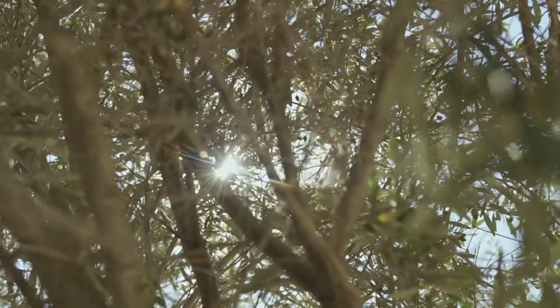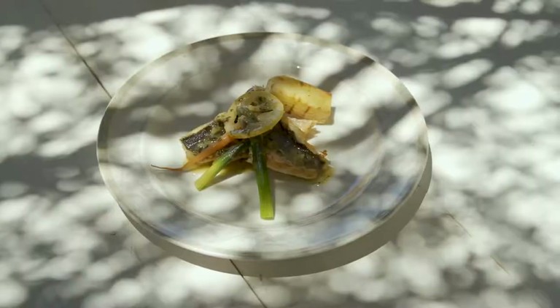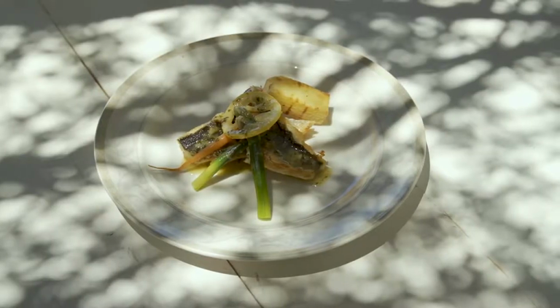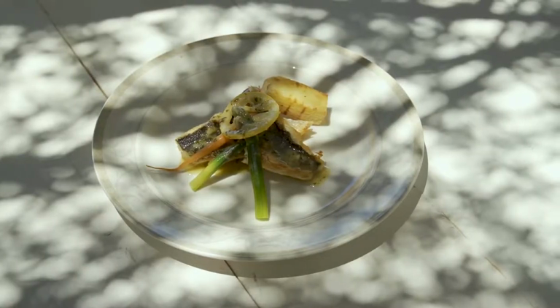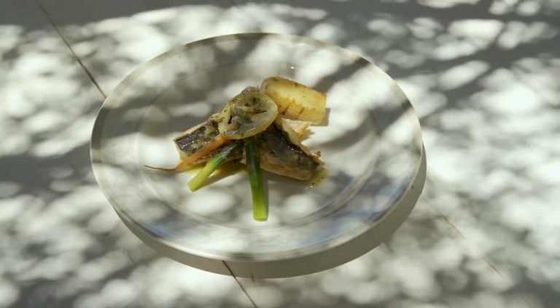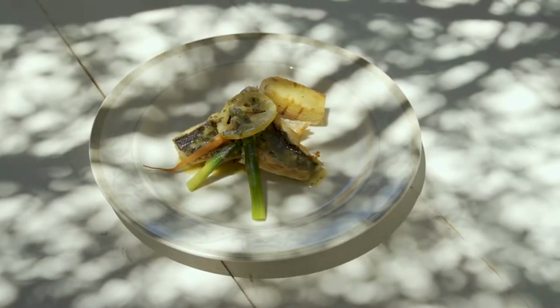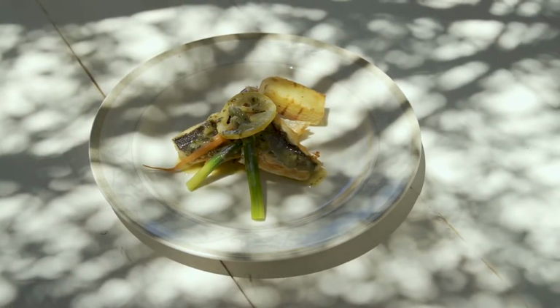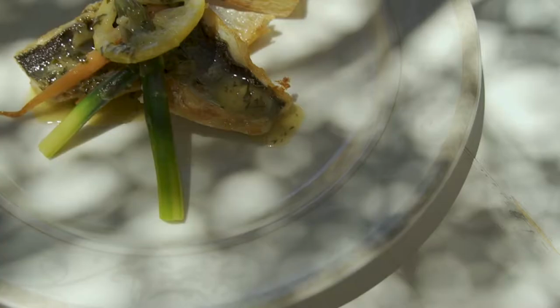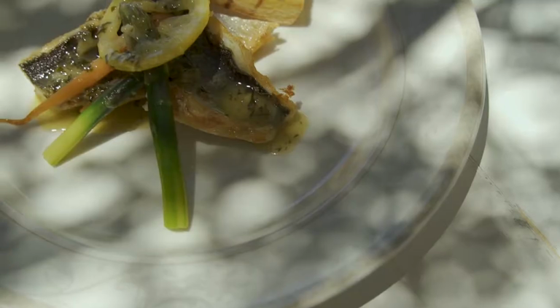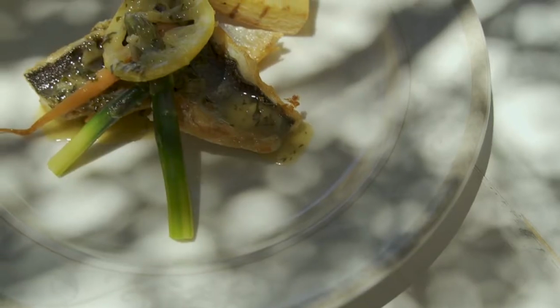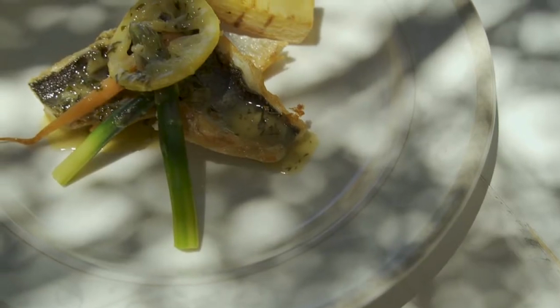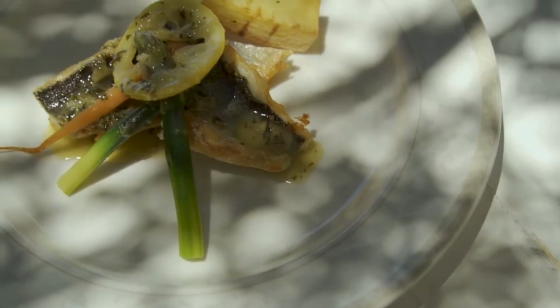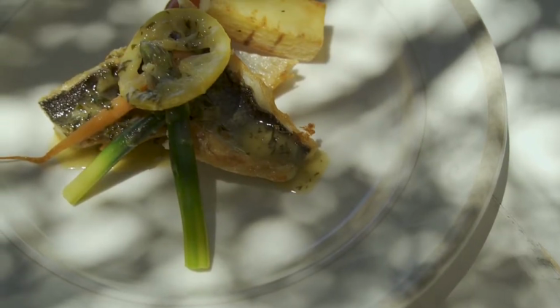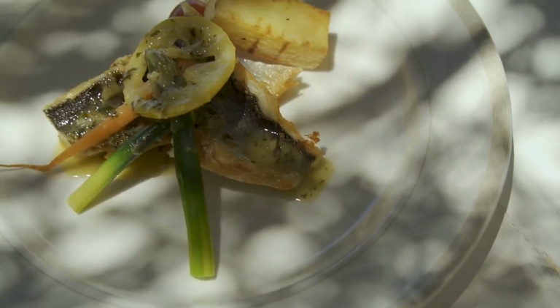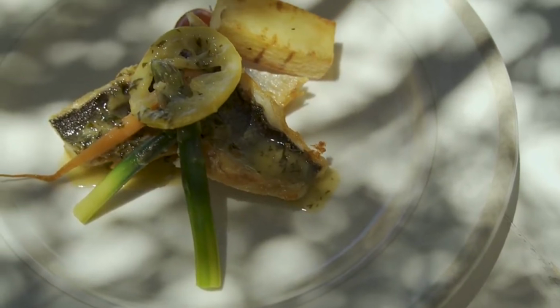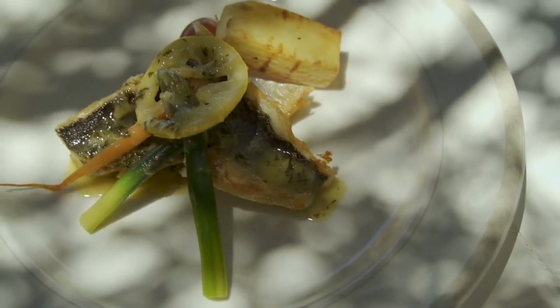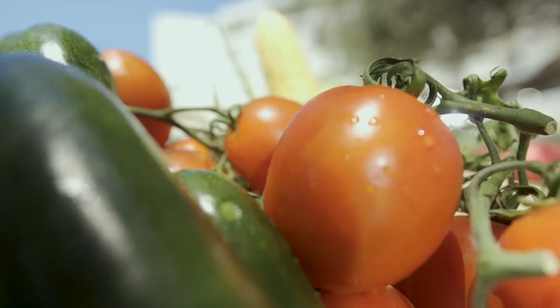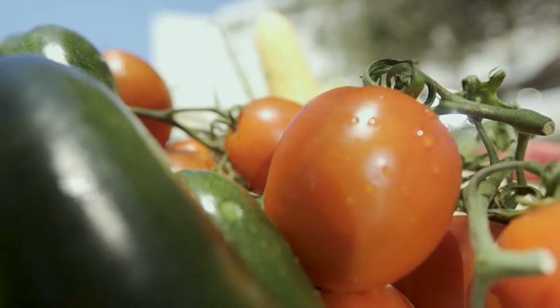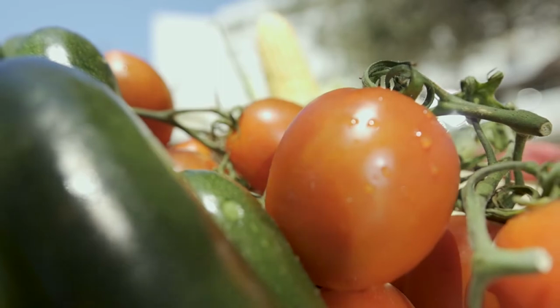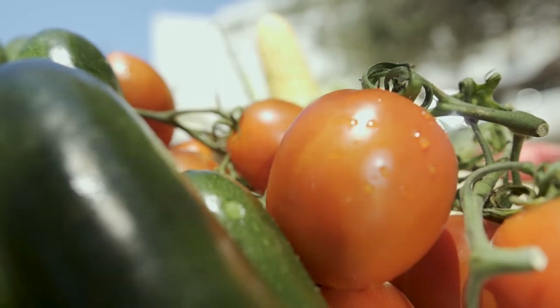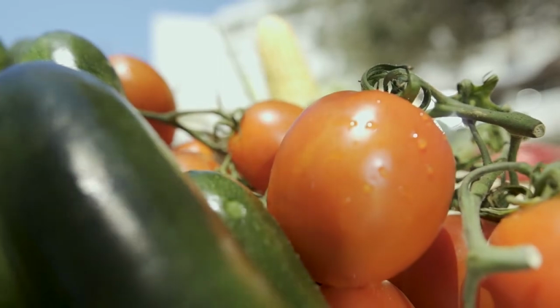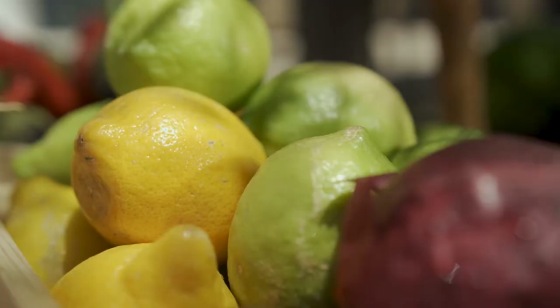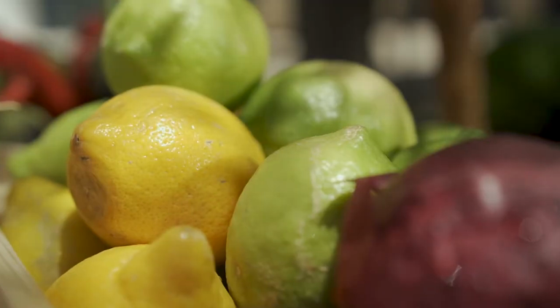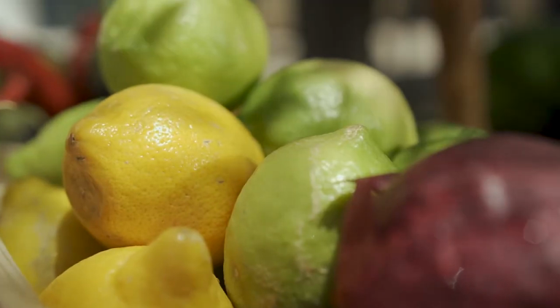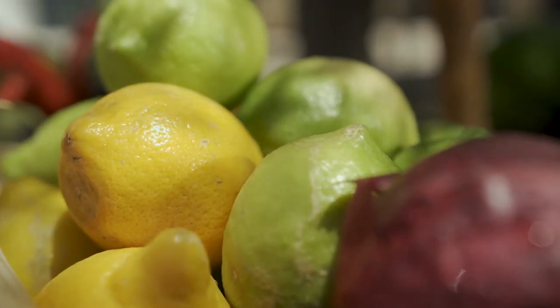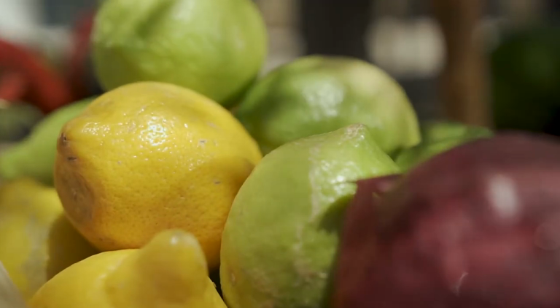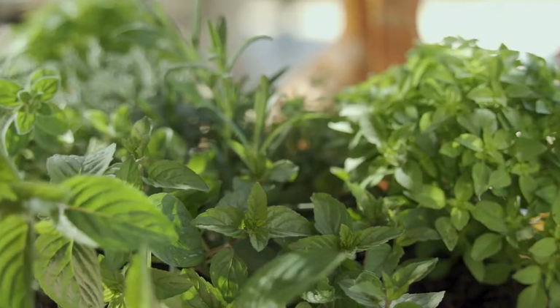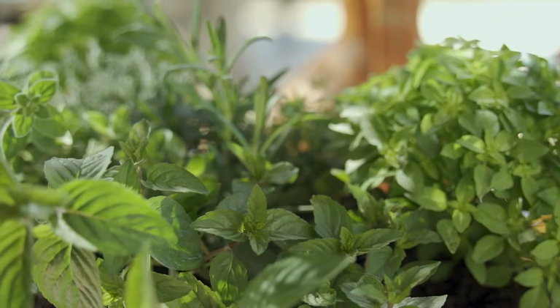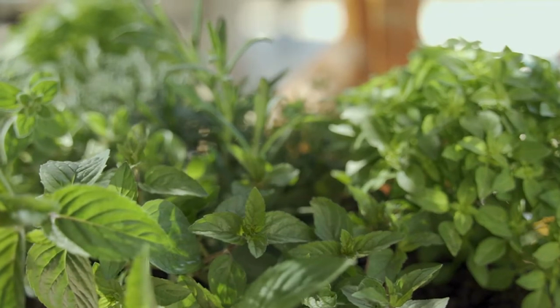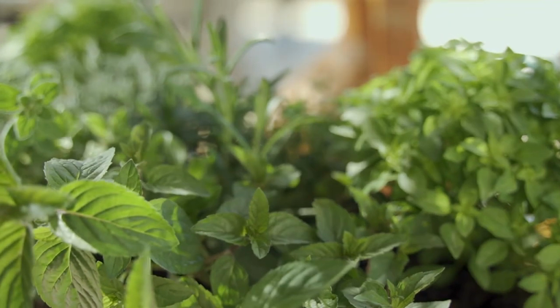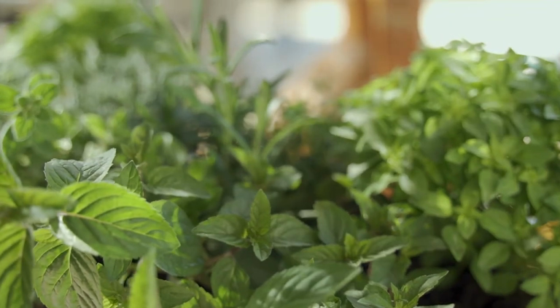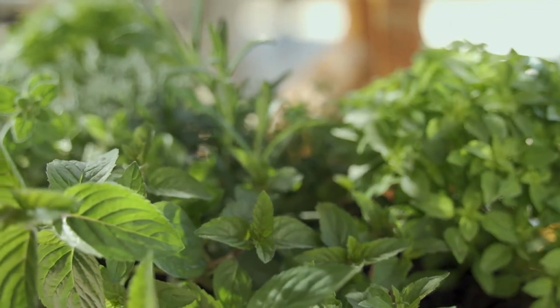Pan fried sea bass with garlic lemon butter sauce. Preparation time: 5 minutes. Cooking time: 8 minutes.